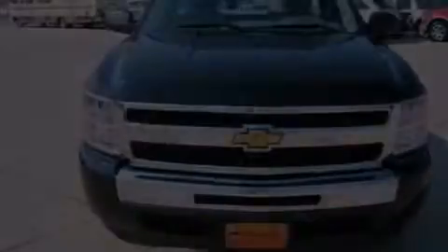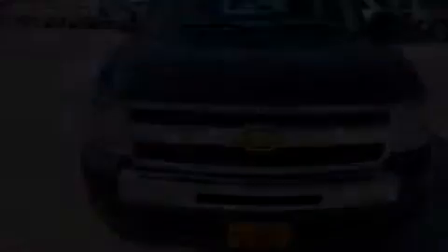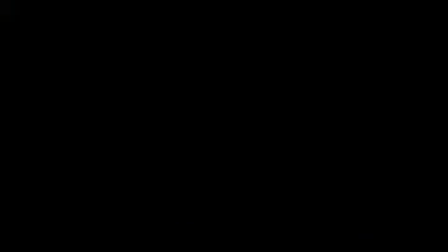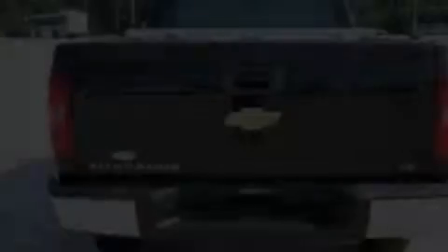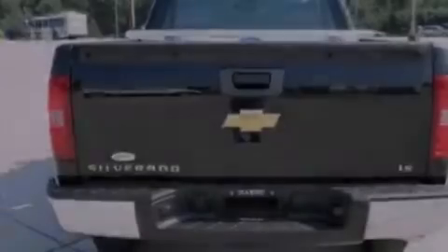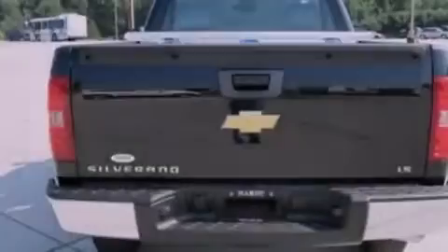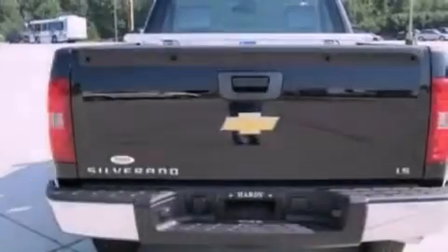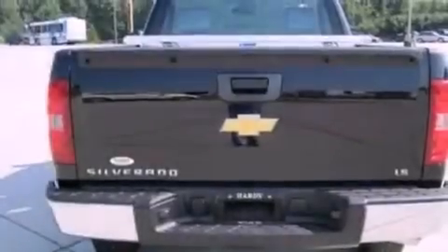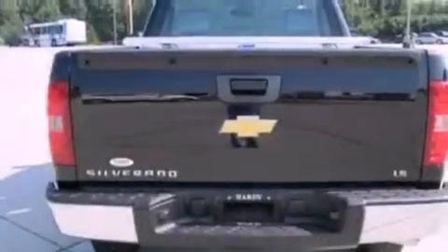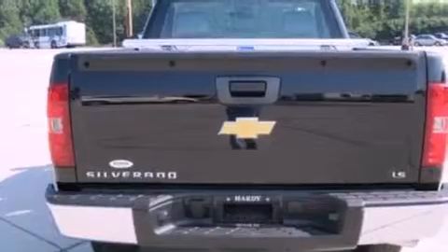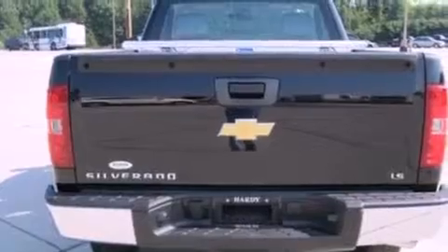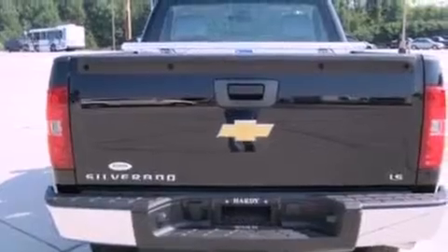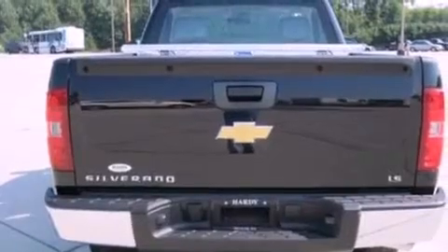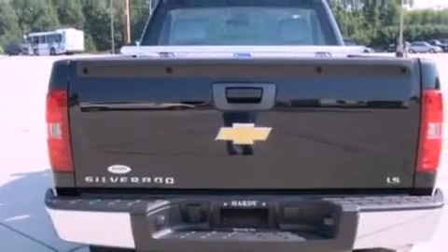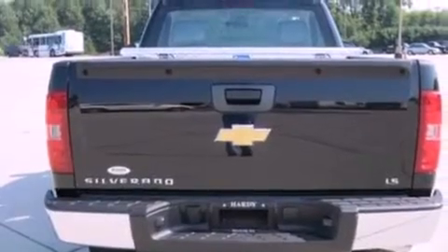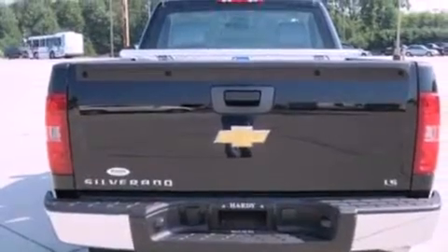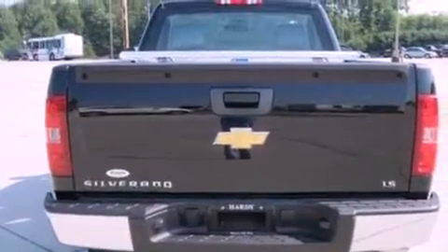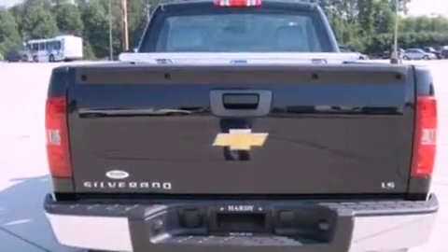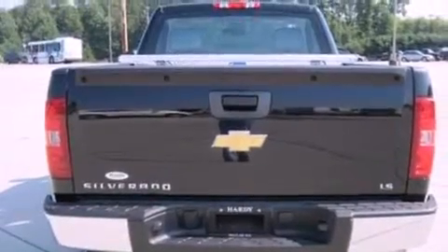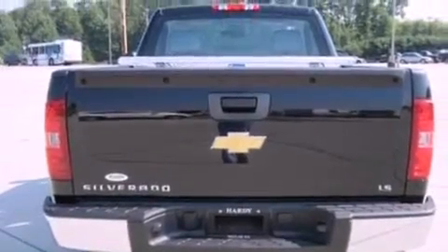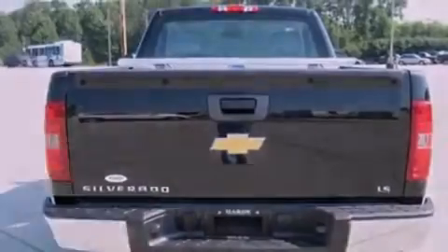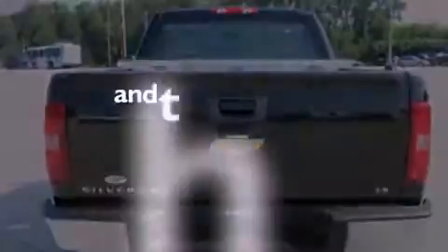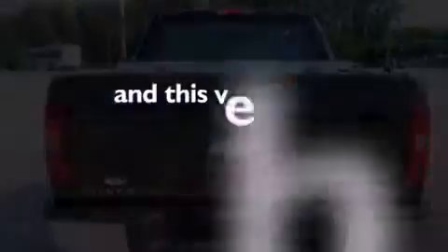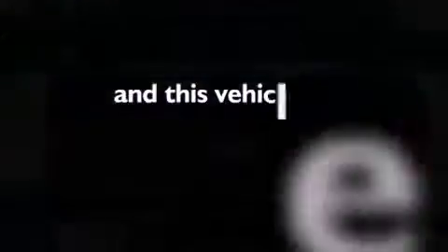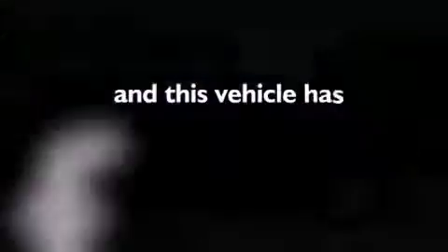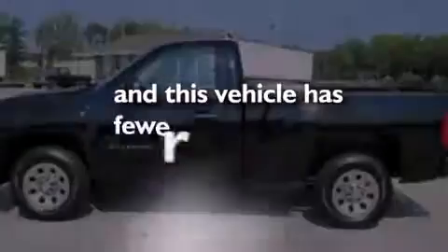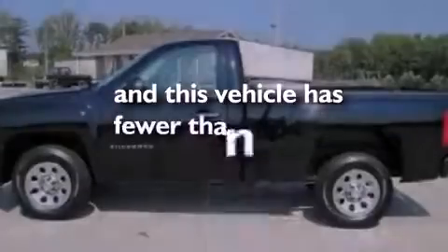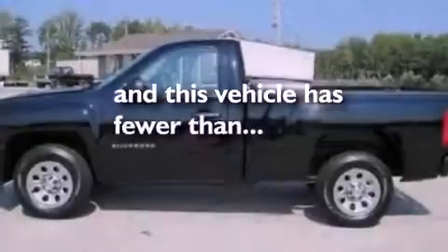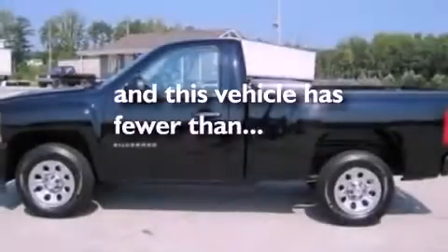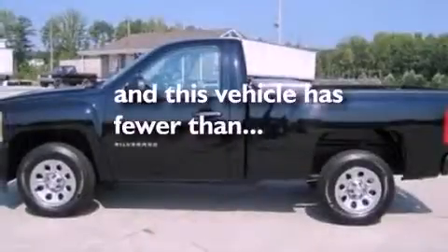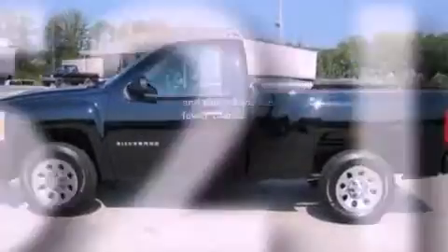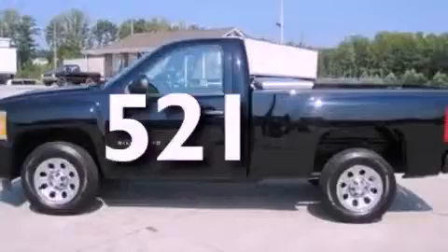Additional features include 12-volt power outlets, a low-tire pressure indicator, privacy glass, and this vehicle has fewer than 1,000 miles on the odometer.